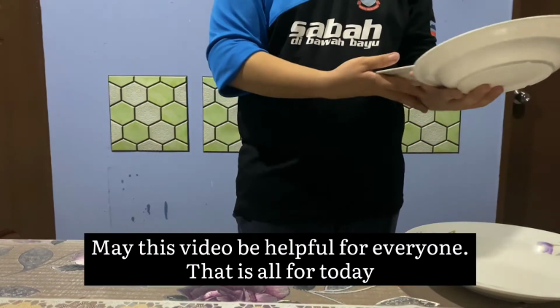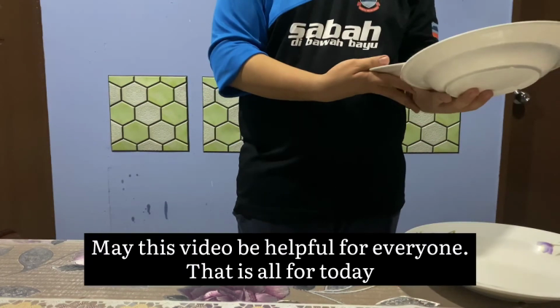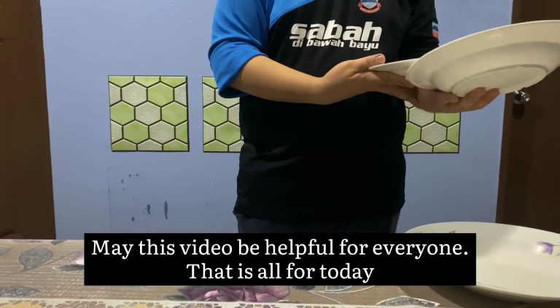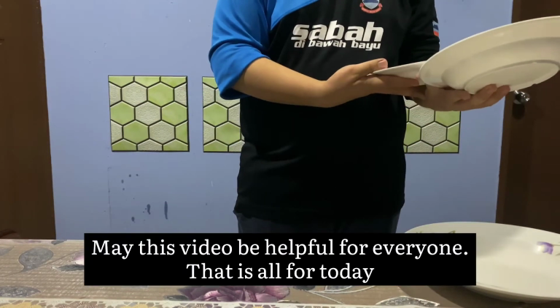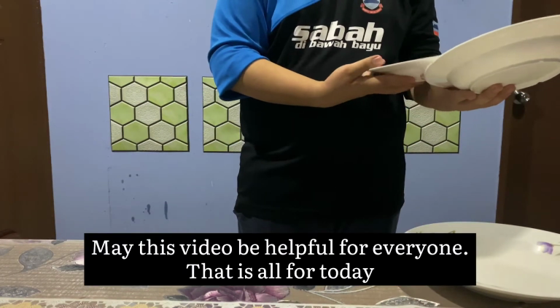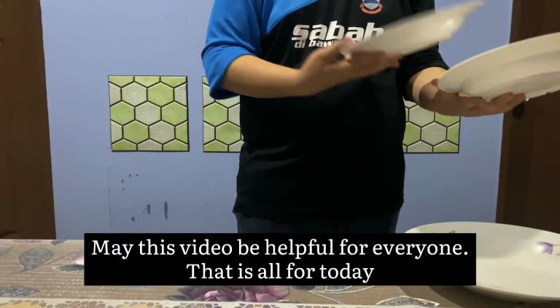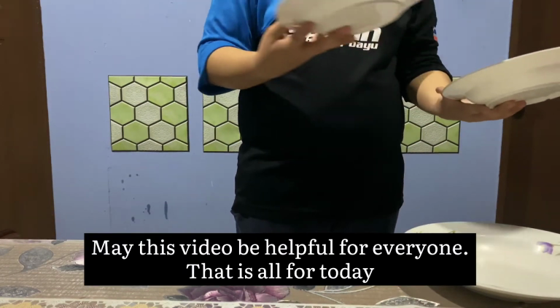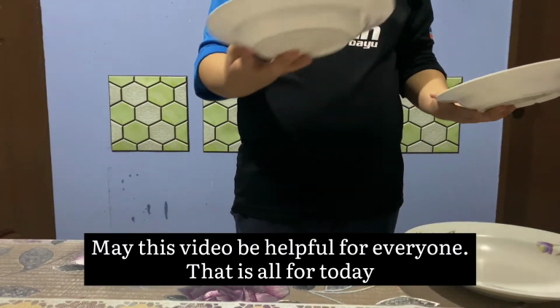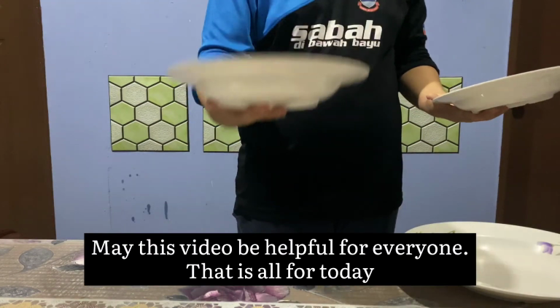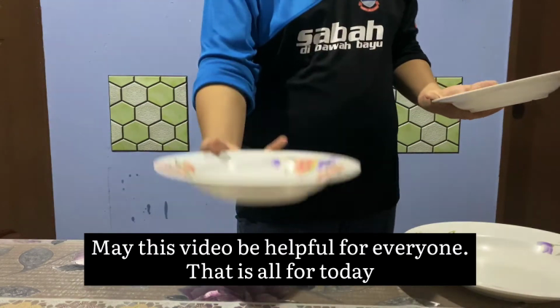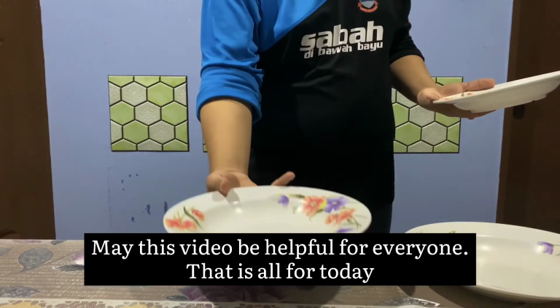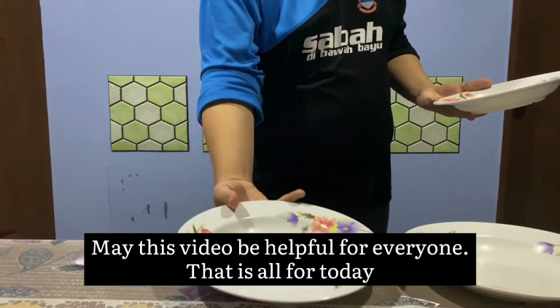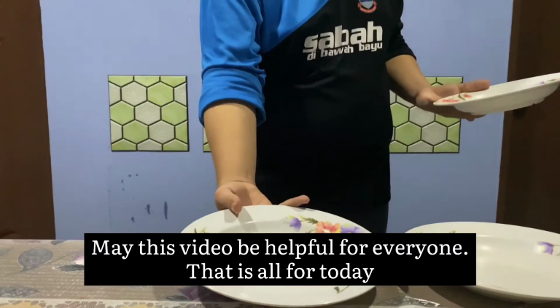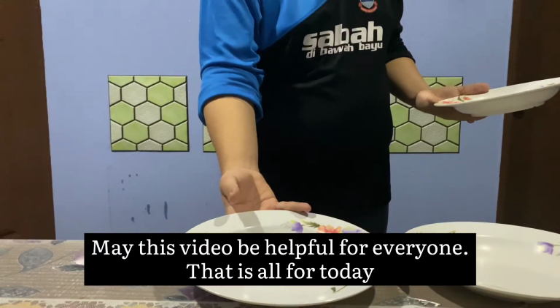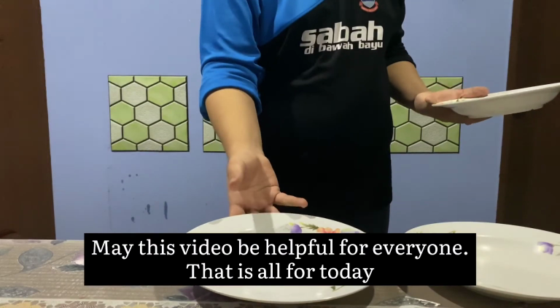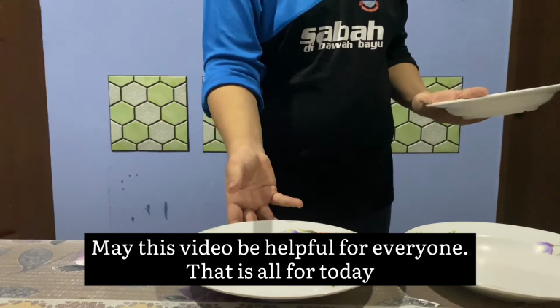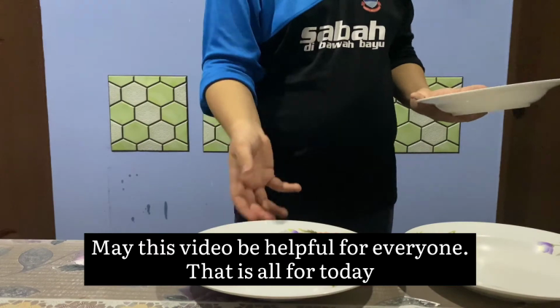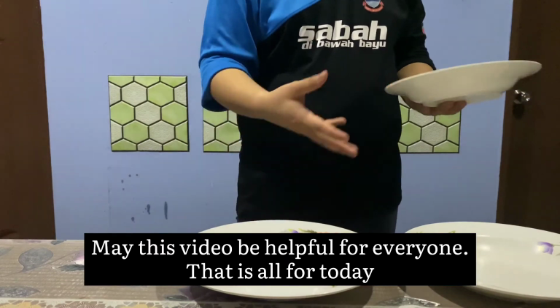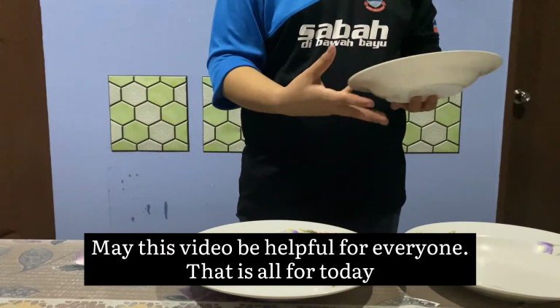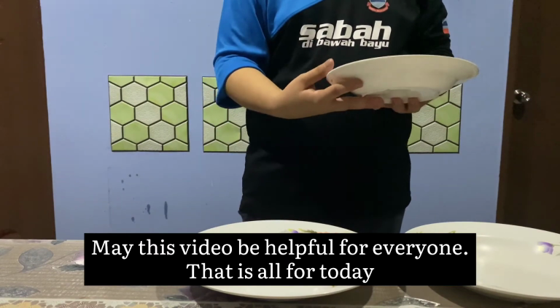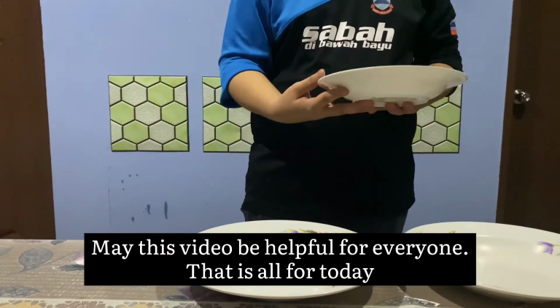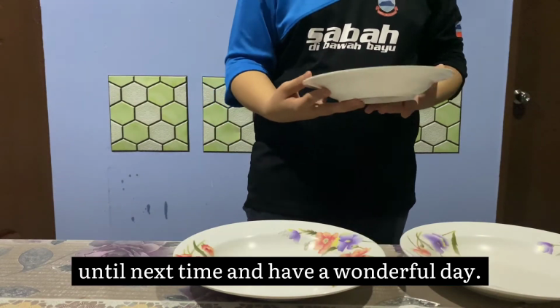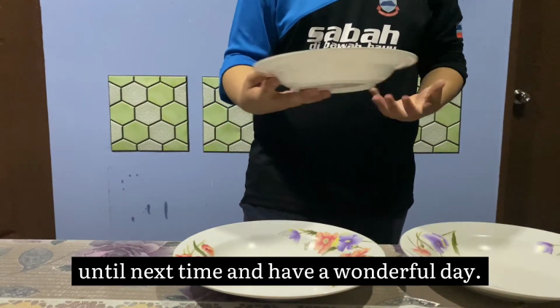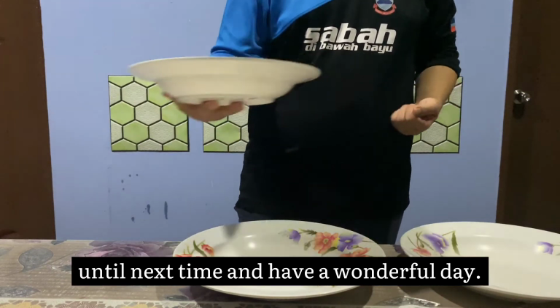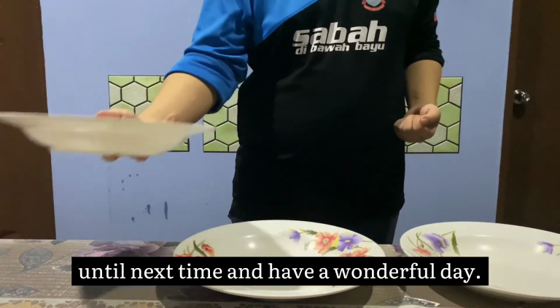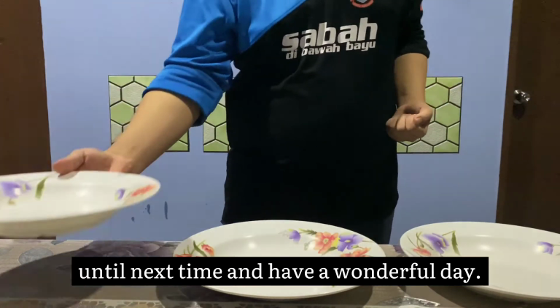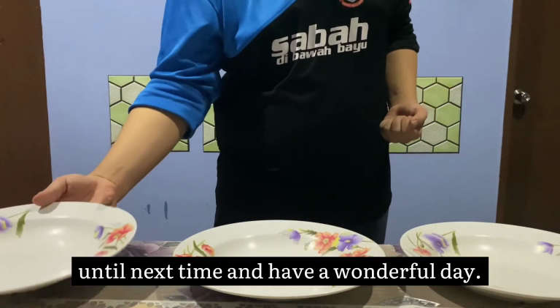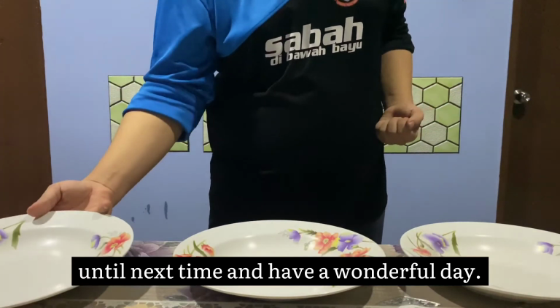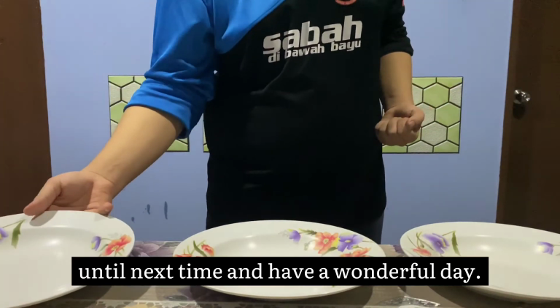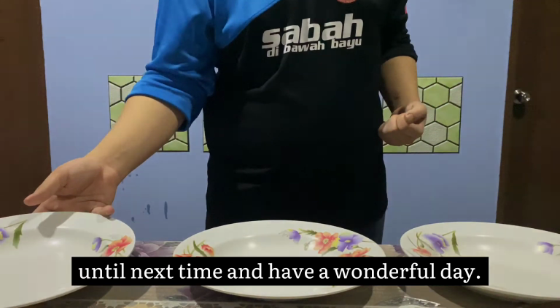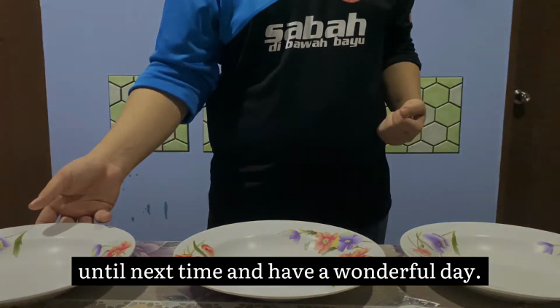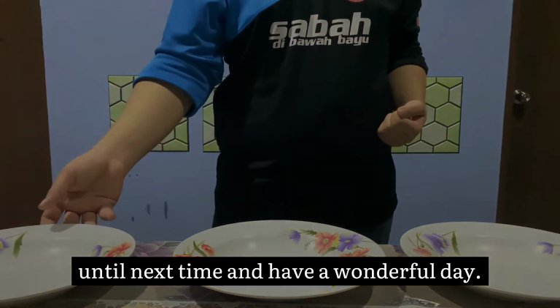May this video be helpful for everyone. This is all for today, until next time, and have a wonderful day.